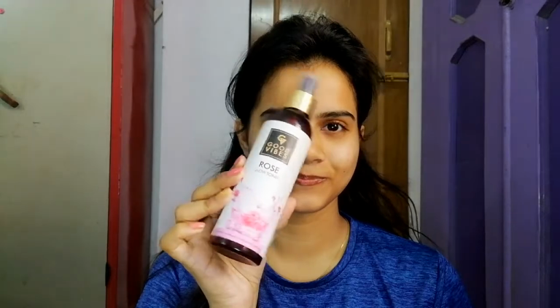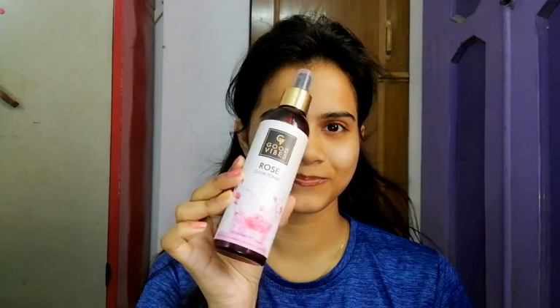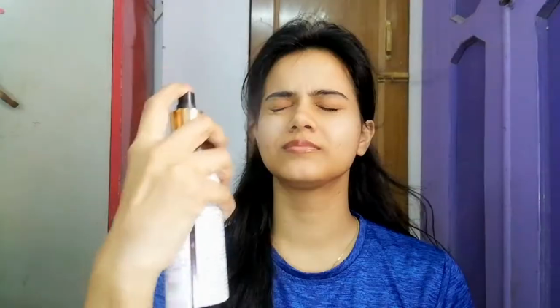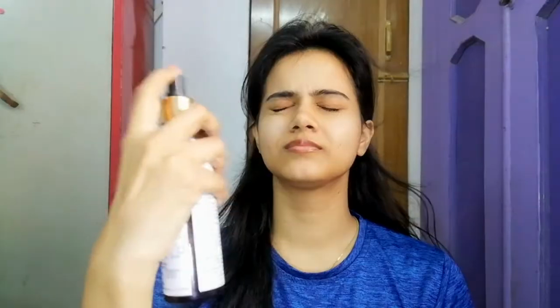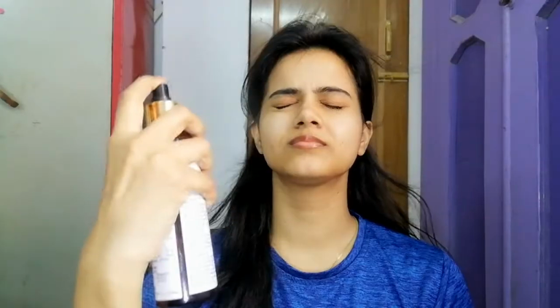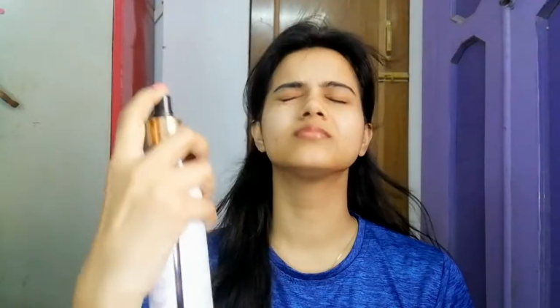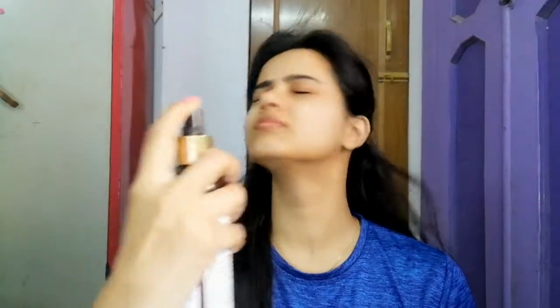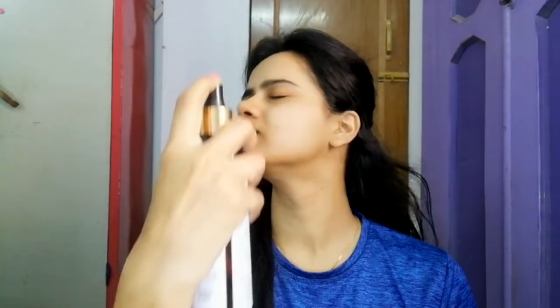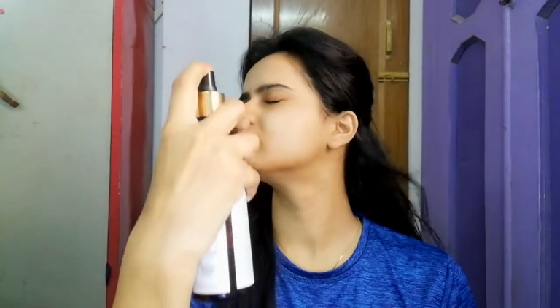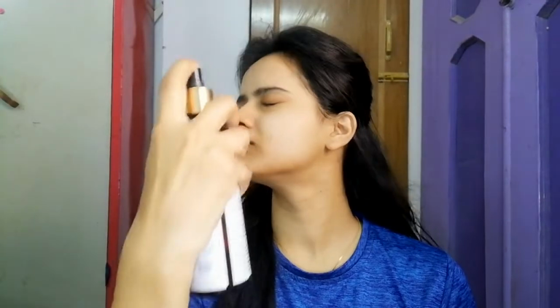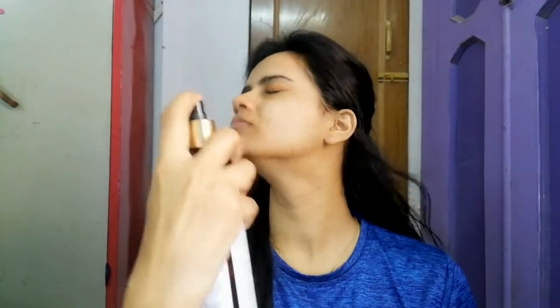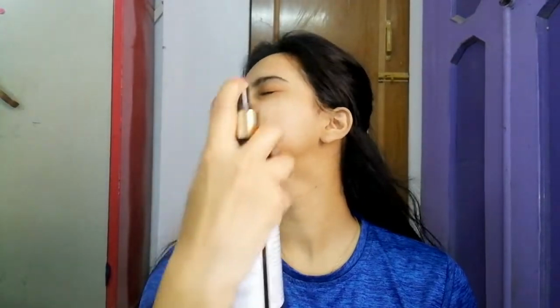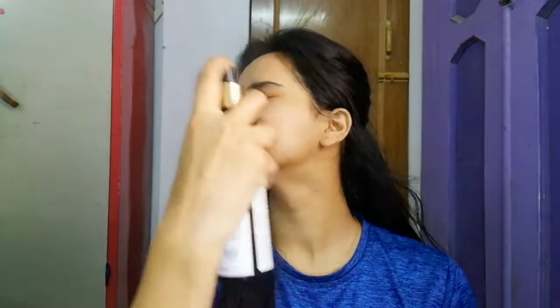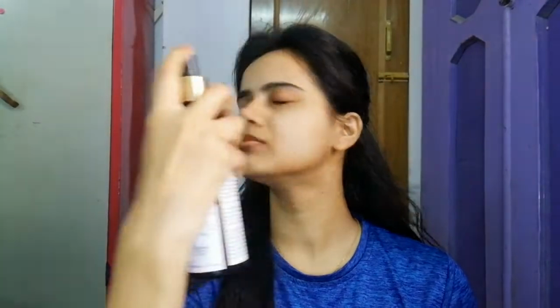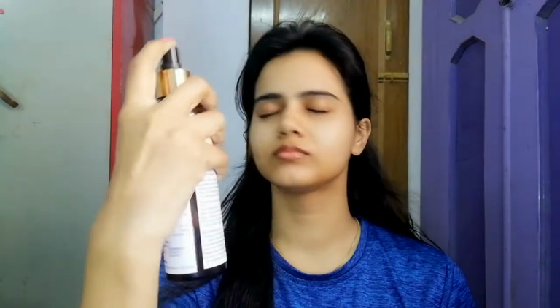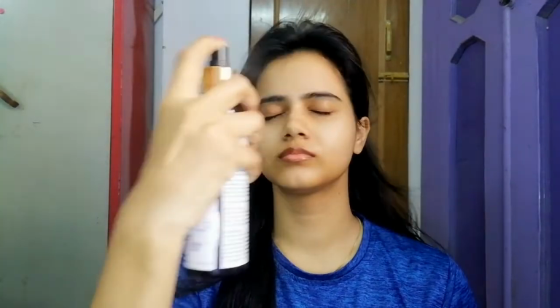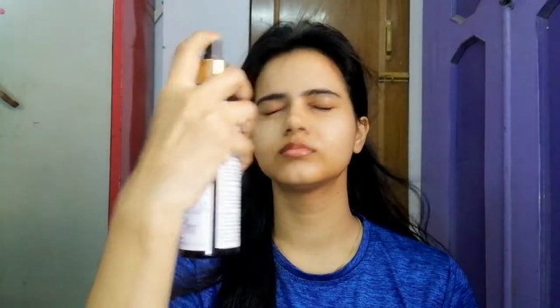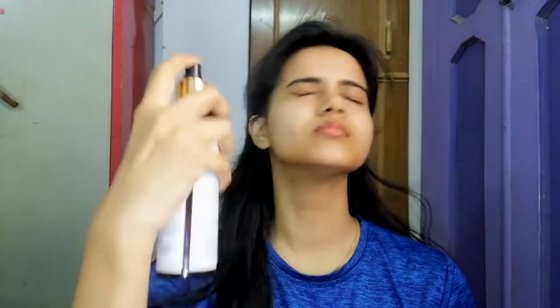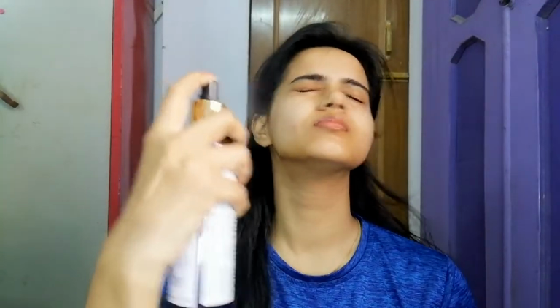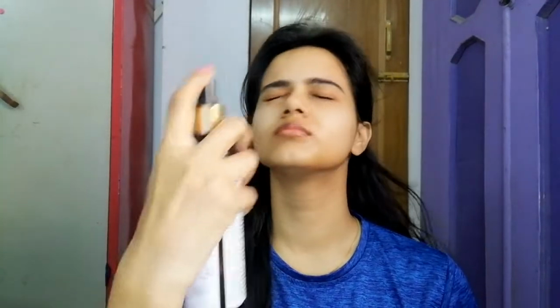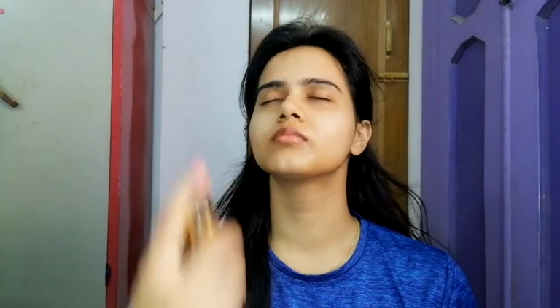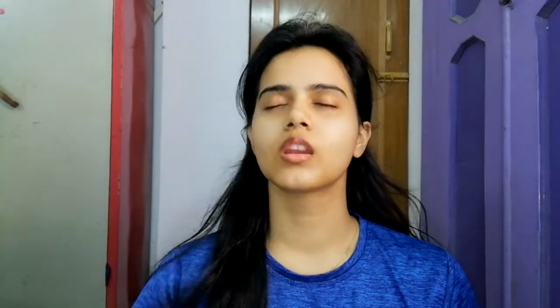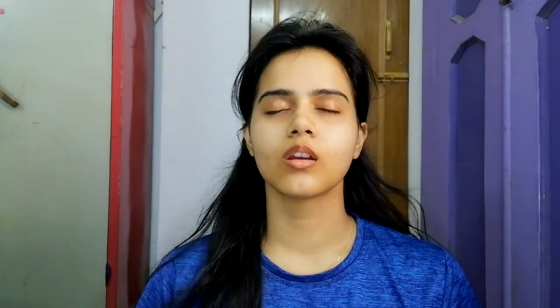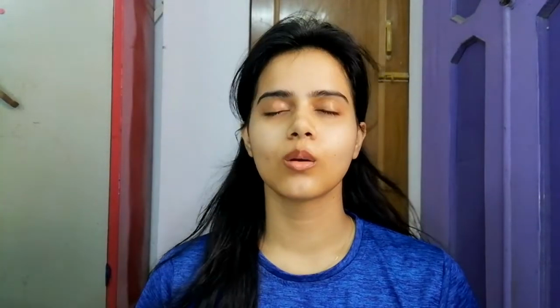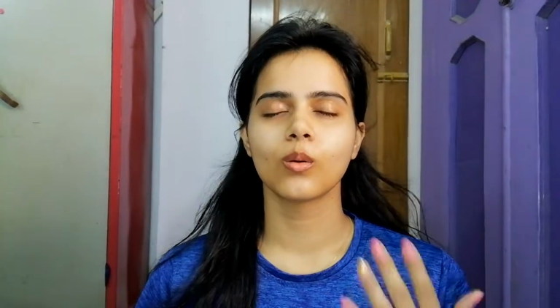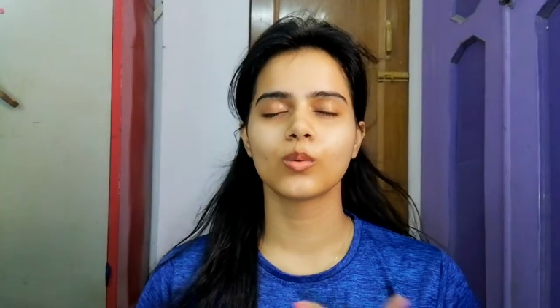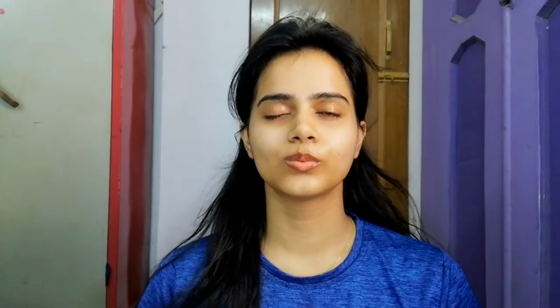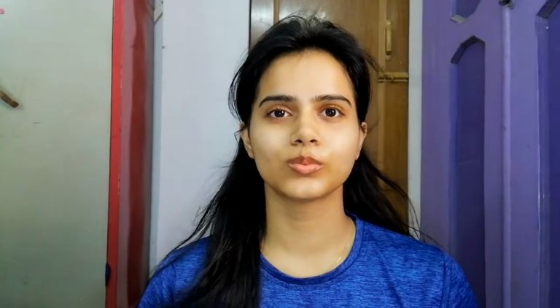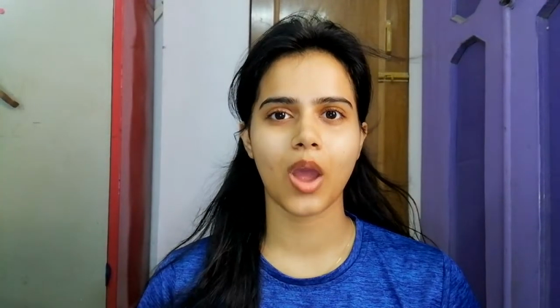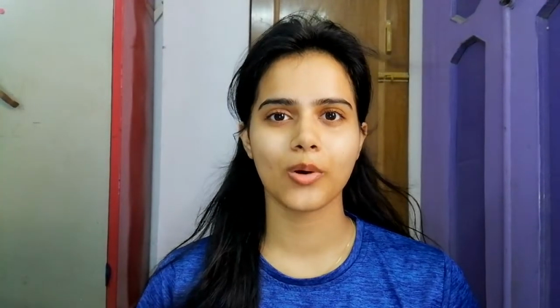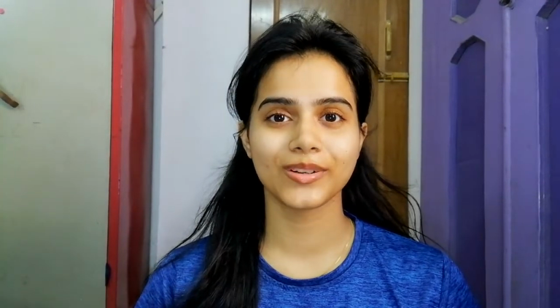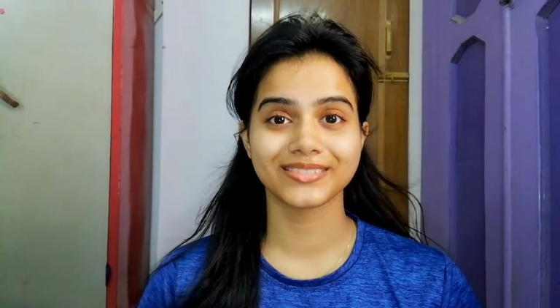Since it is winter, I am going to moisturize my lips. After that, I am applying a toner.